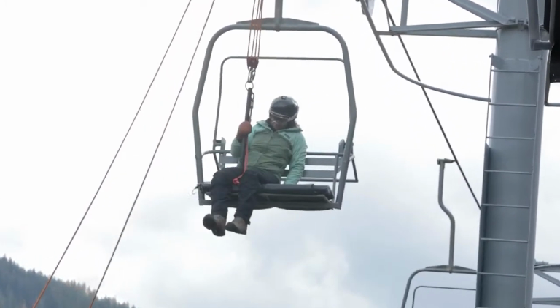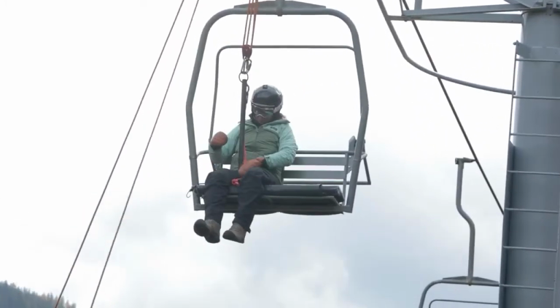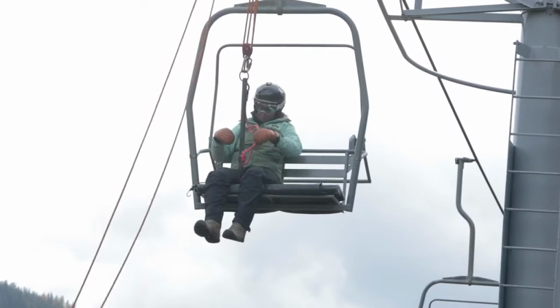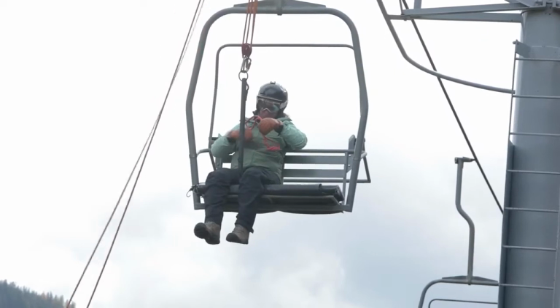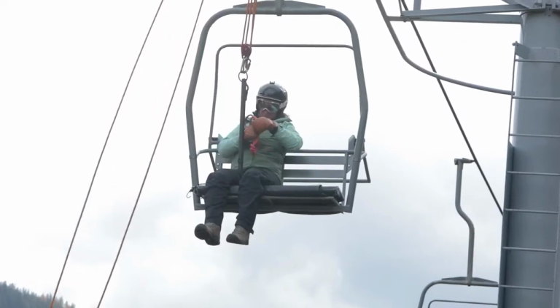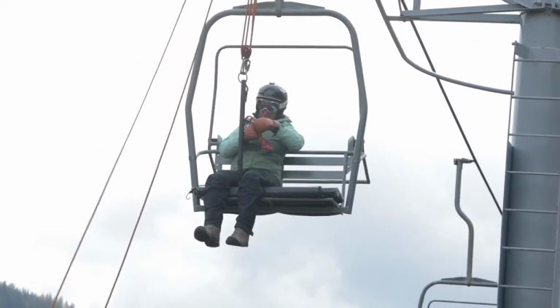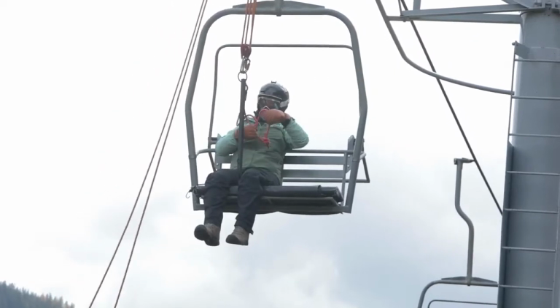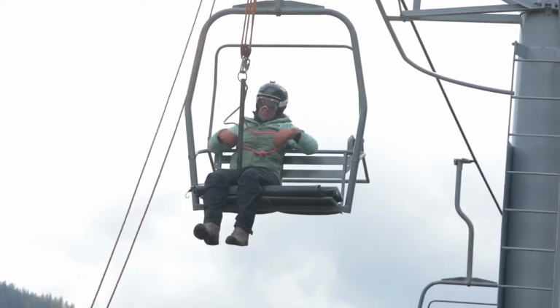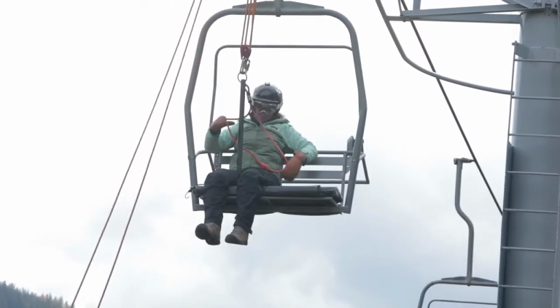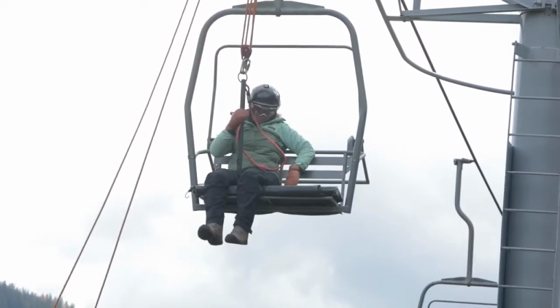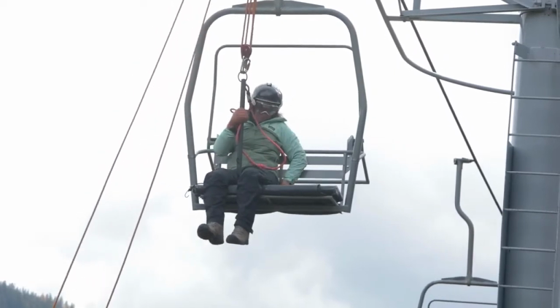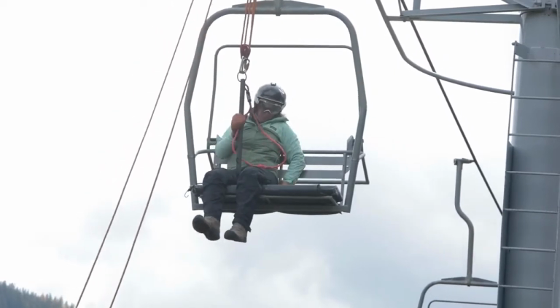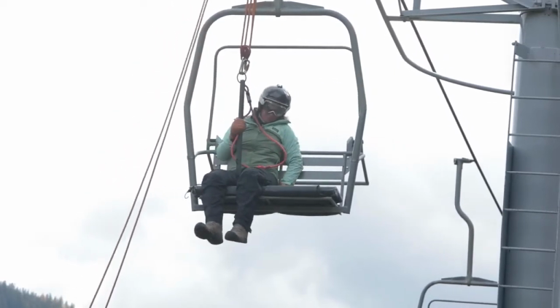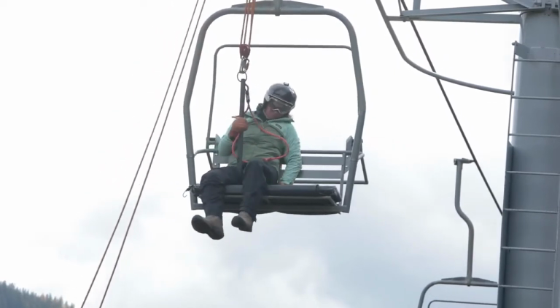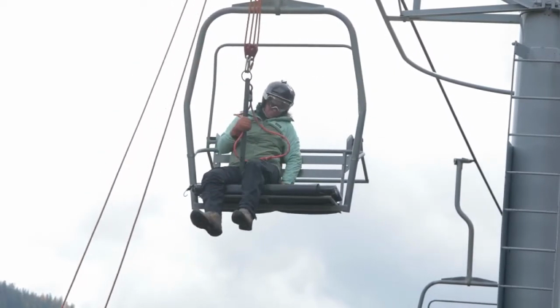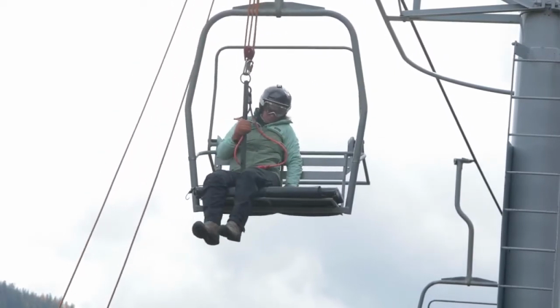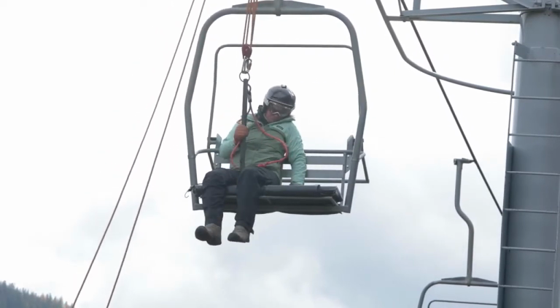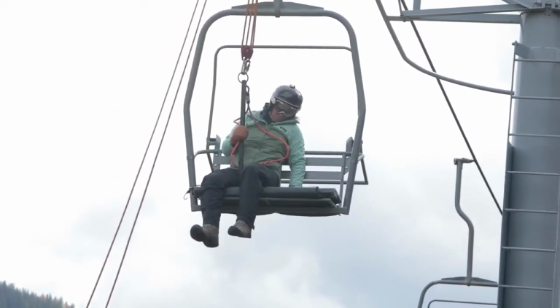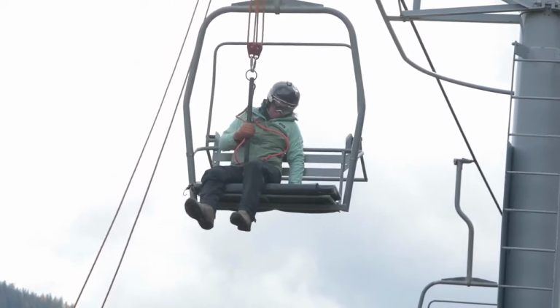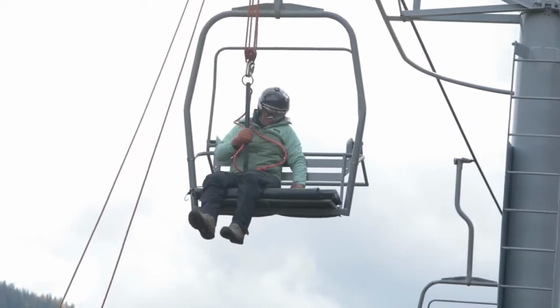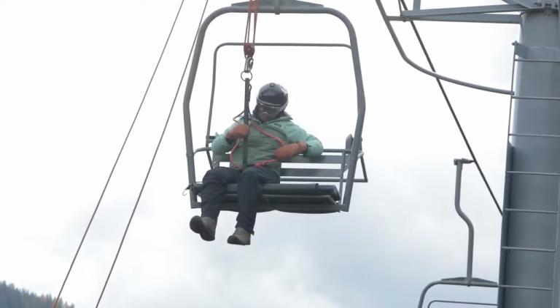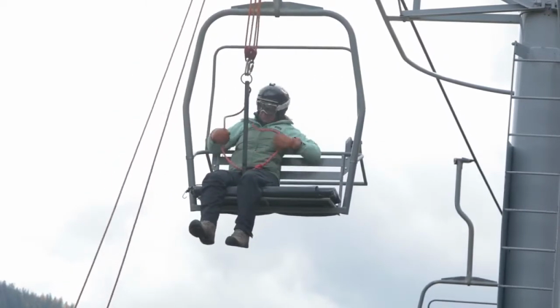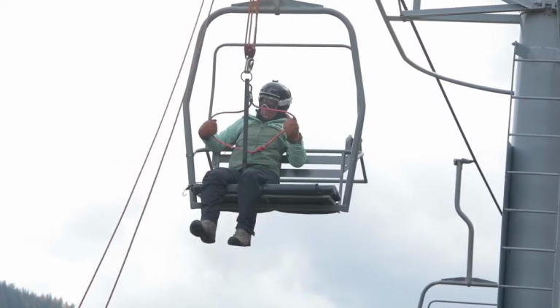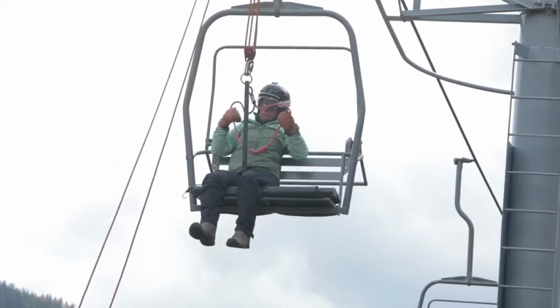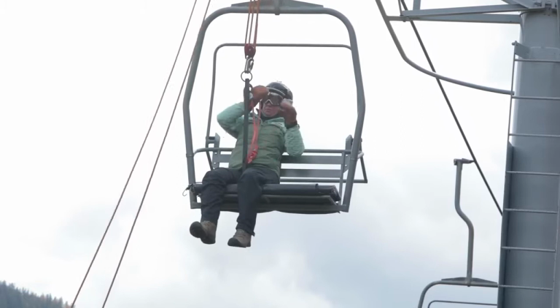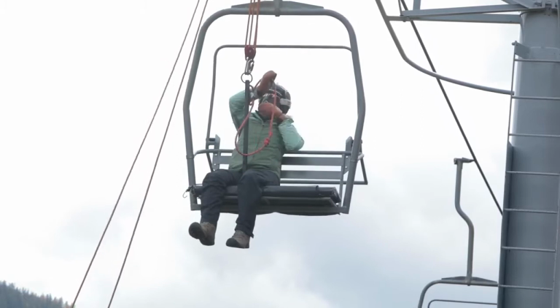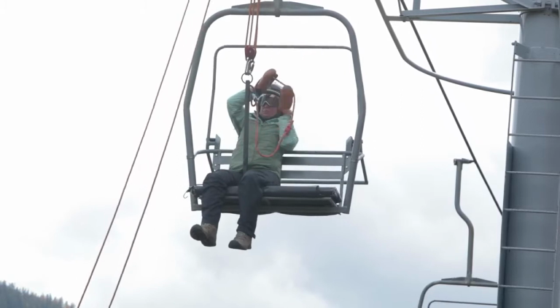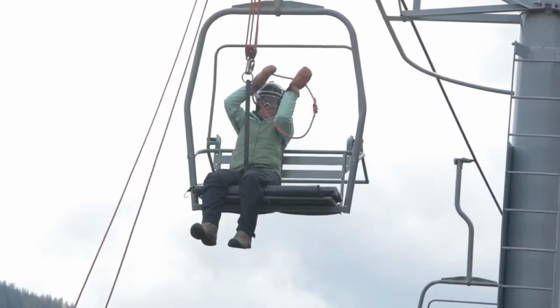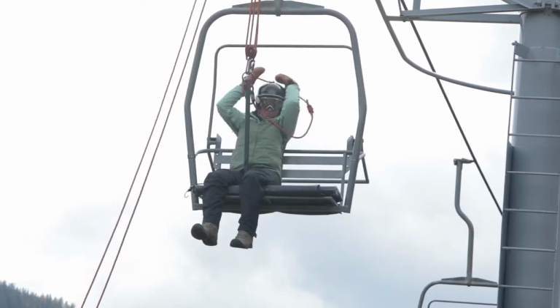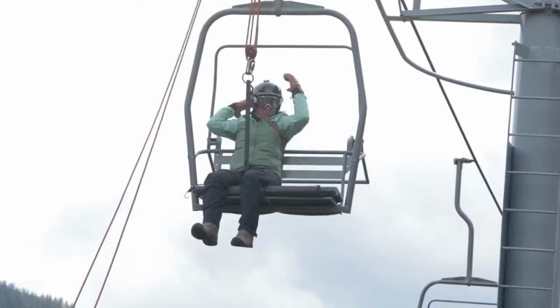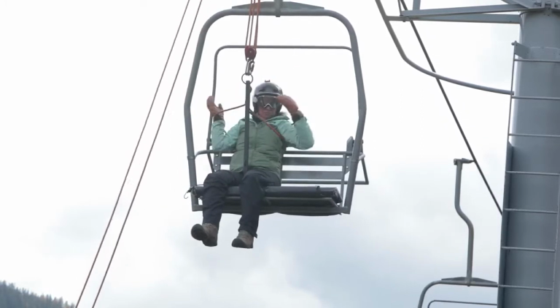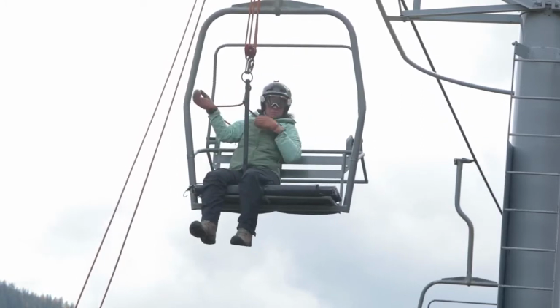It's important to remember that when training for aerial lift evacuations, everyone must follow all rules and regulations for industrial fall arrest and rescue.